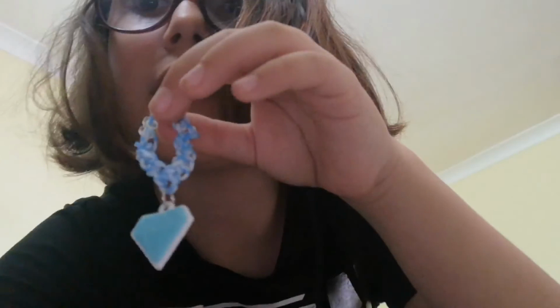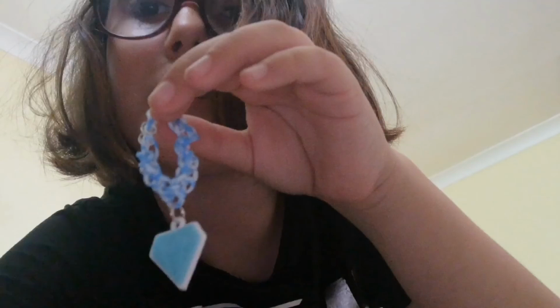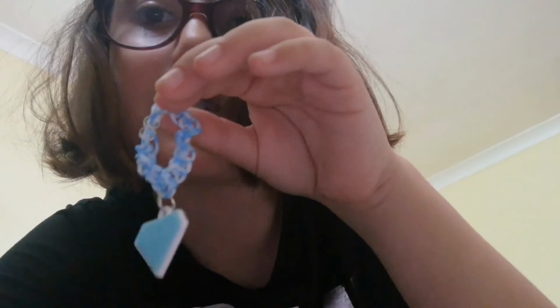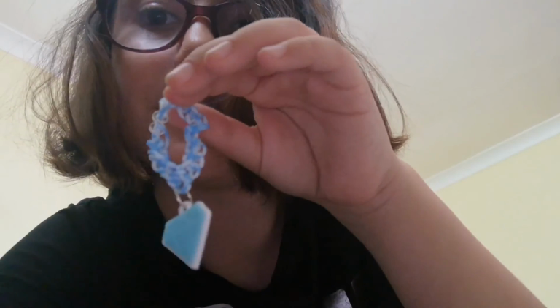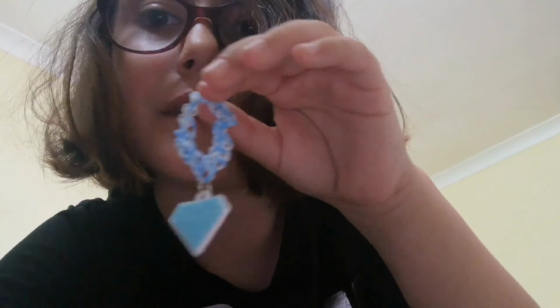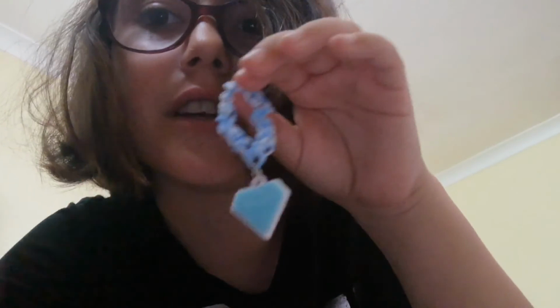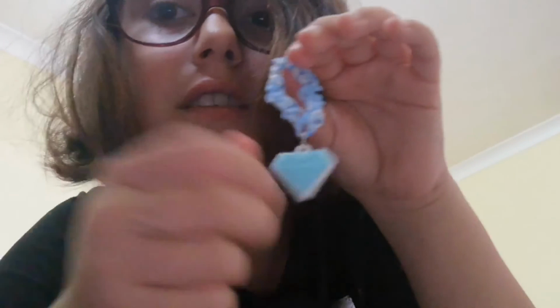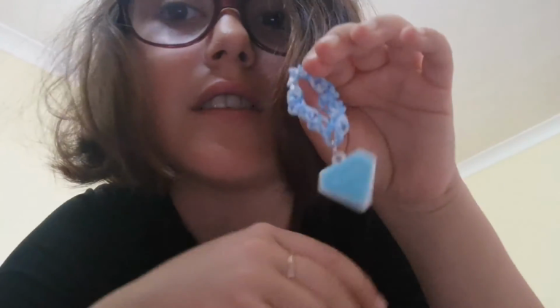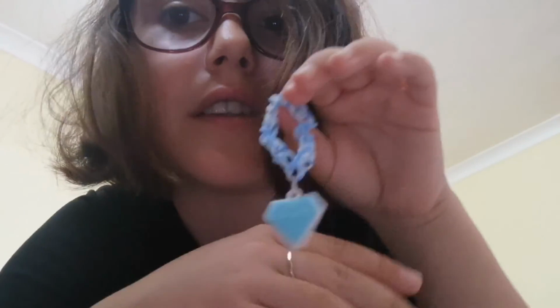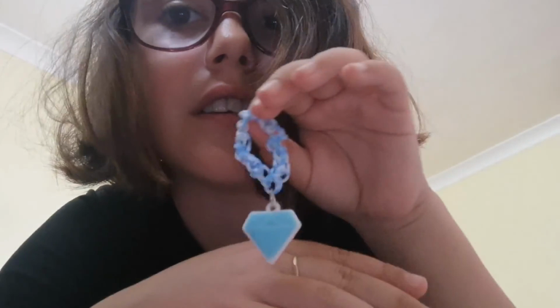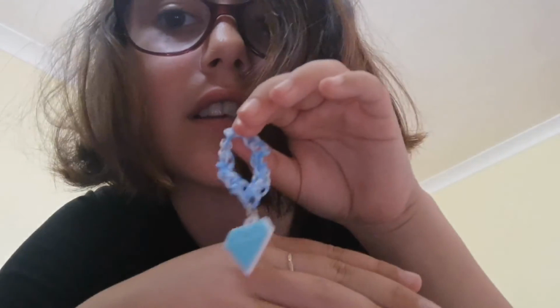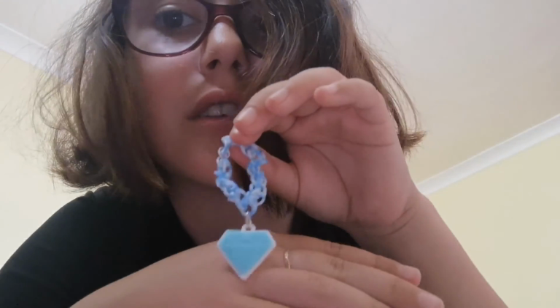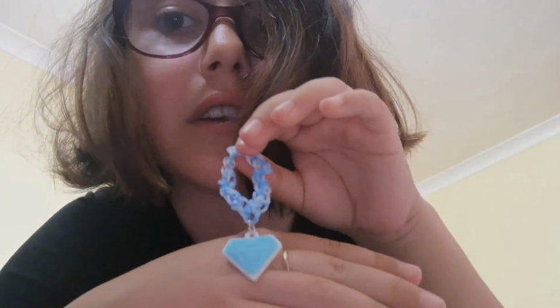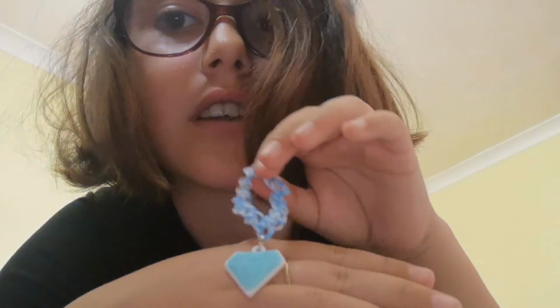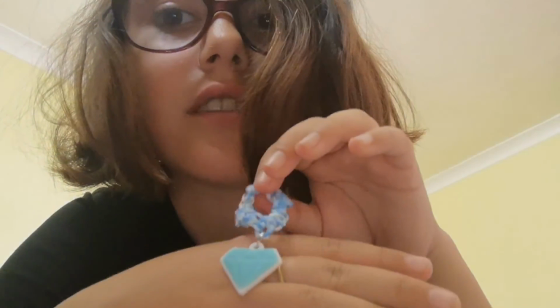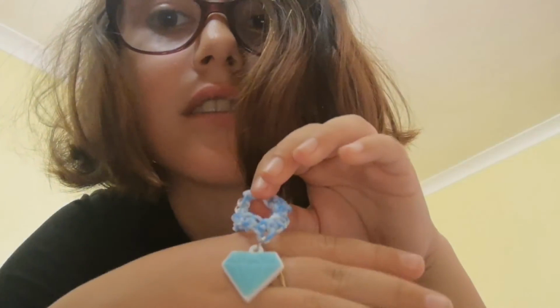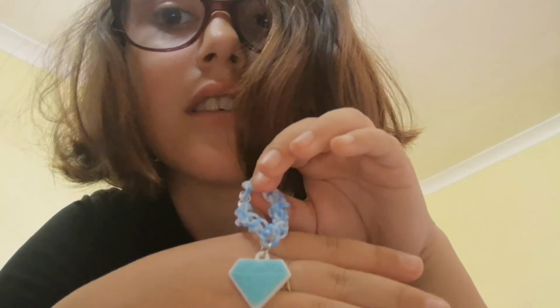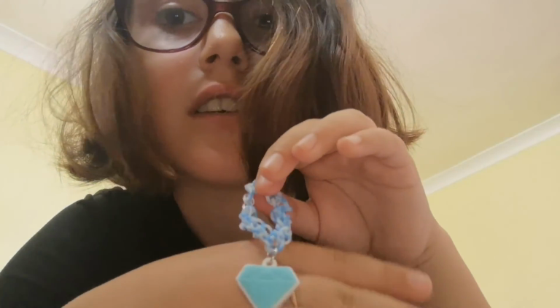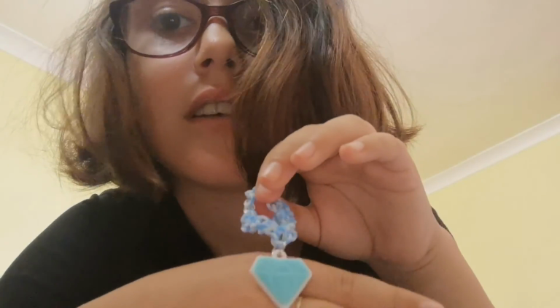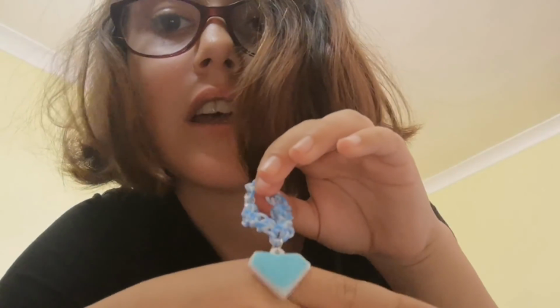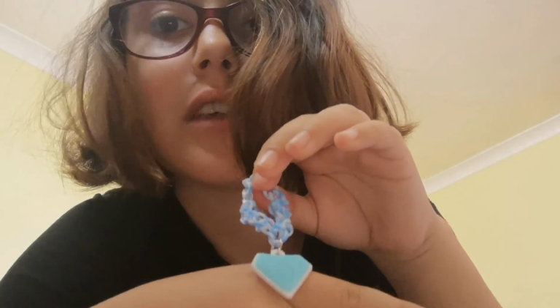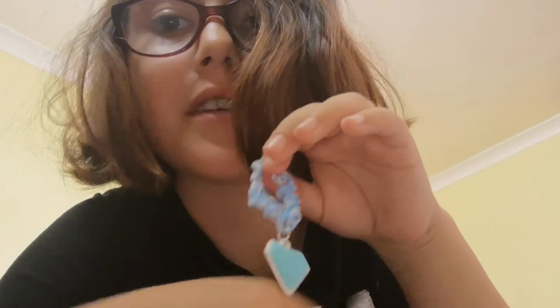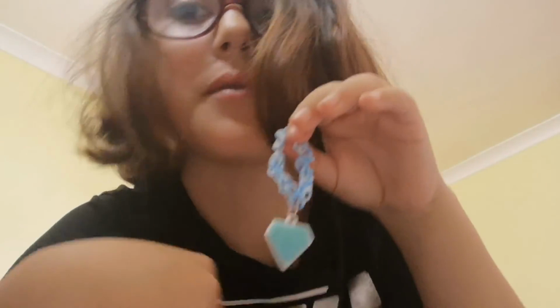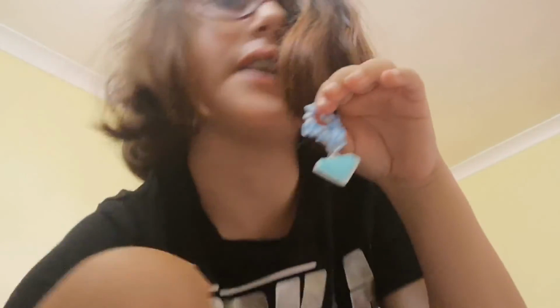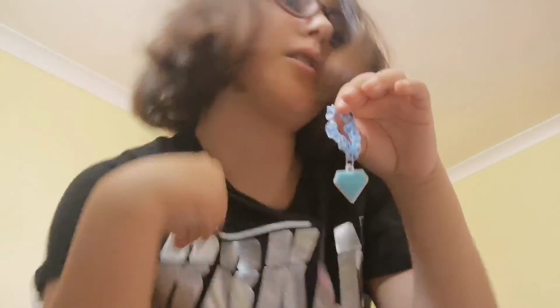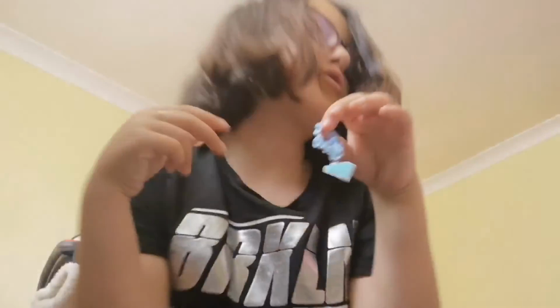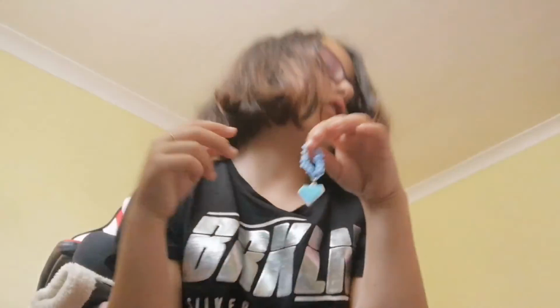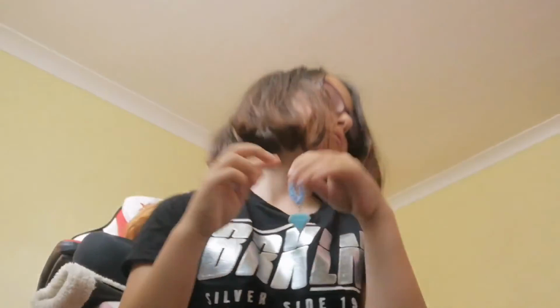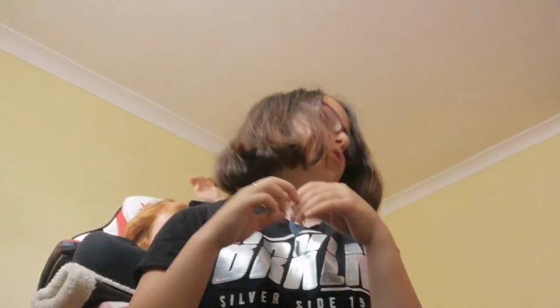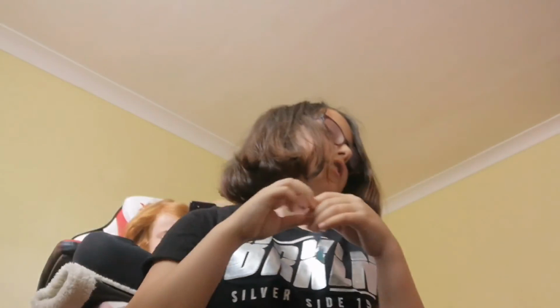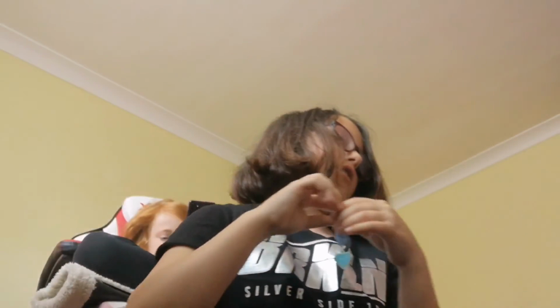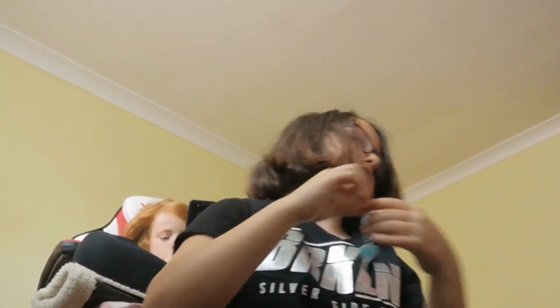The bracelet is now done. I think it's actually quite nice, especially with that diamond charm with the colours.